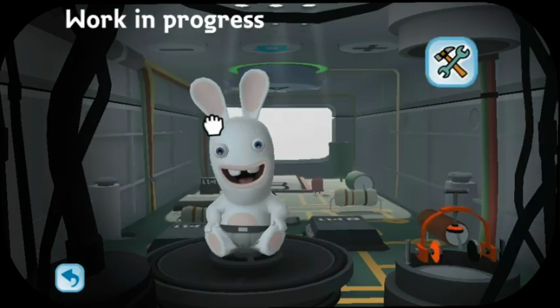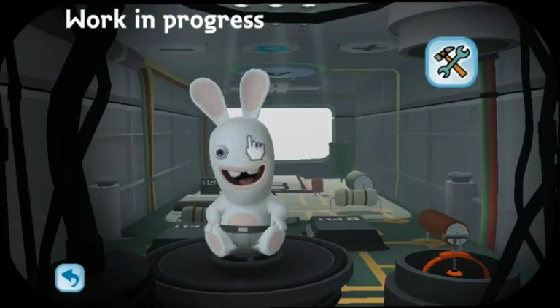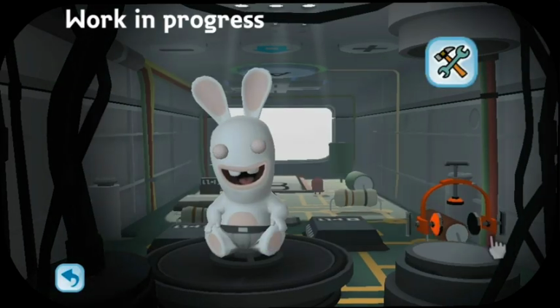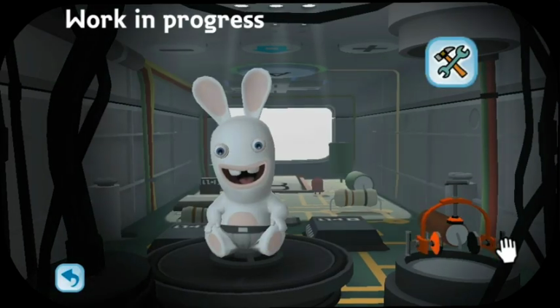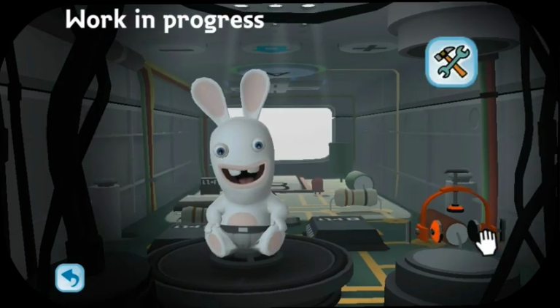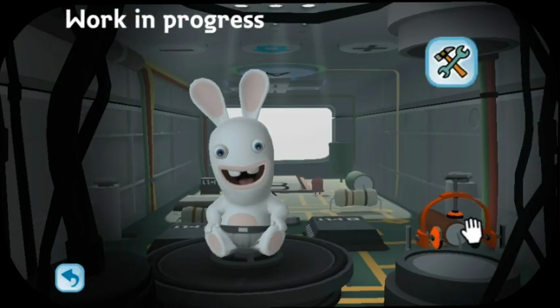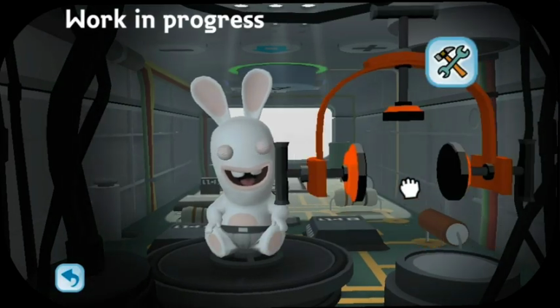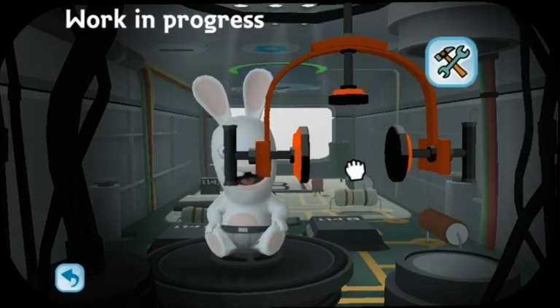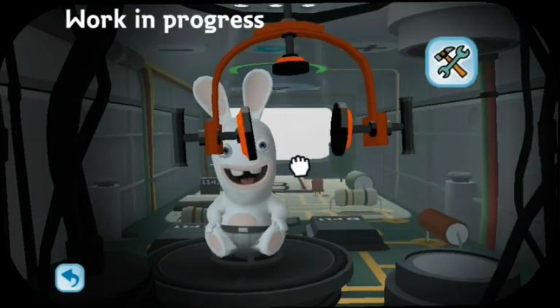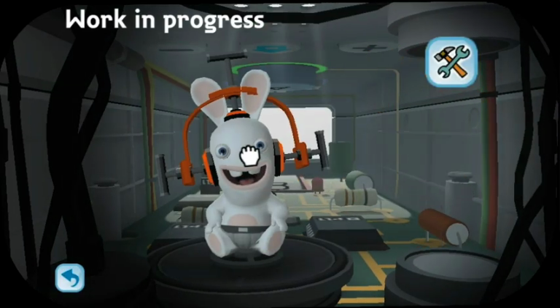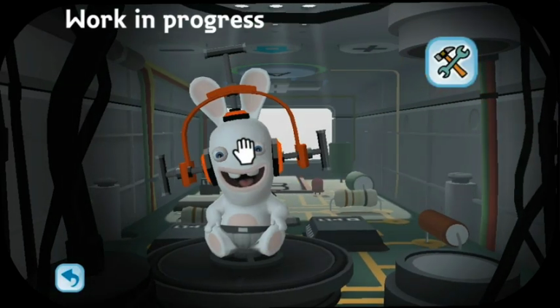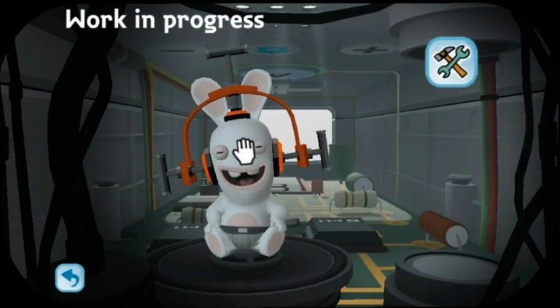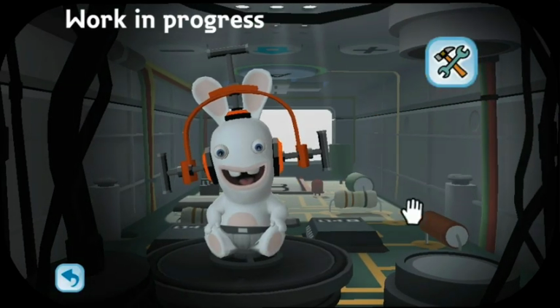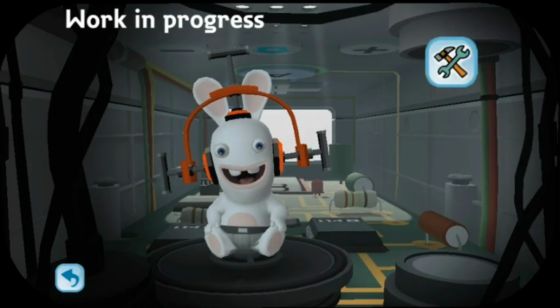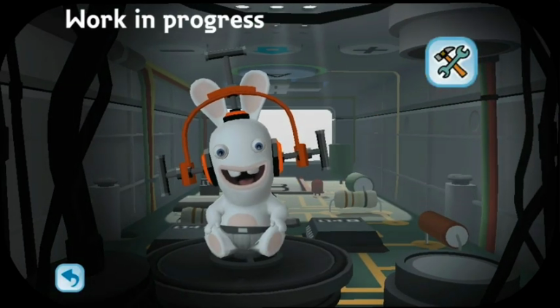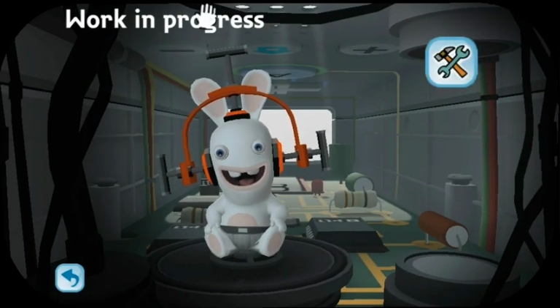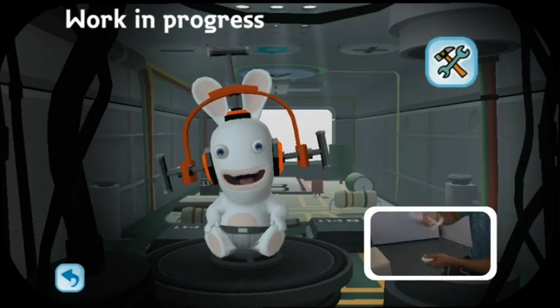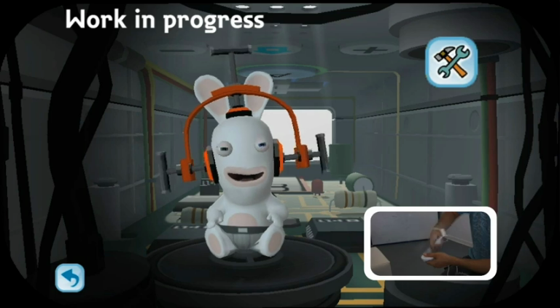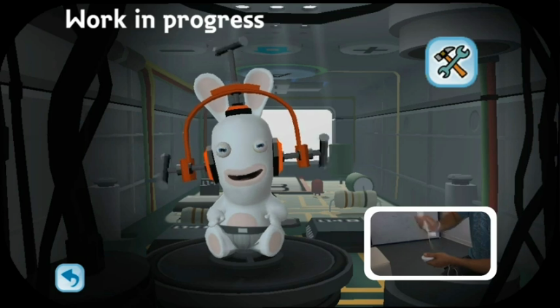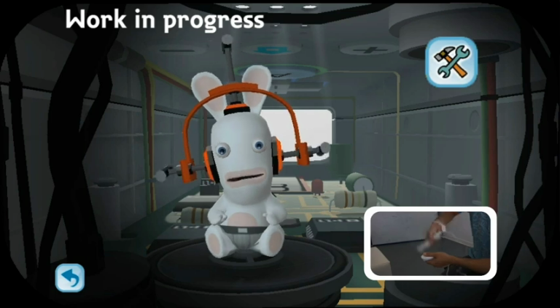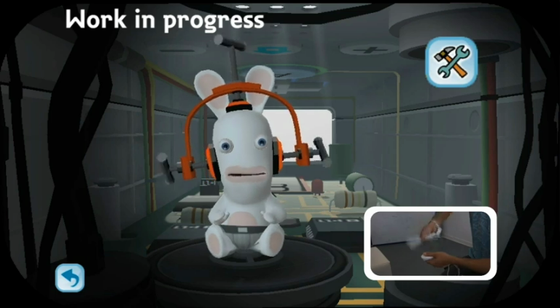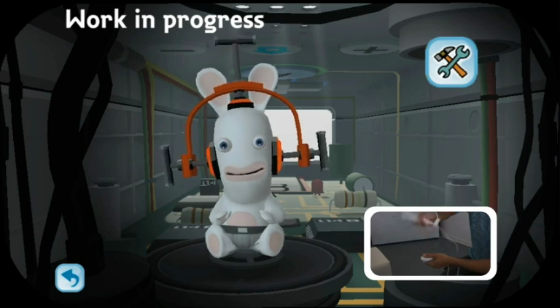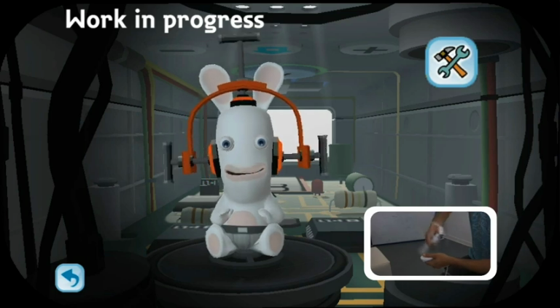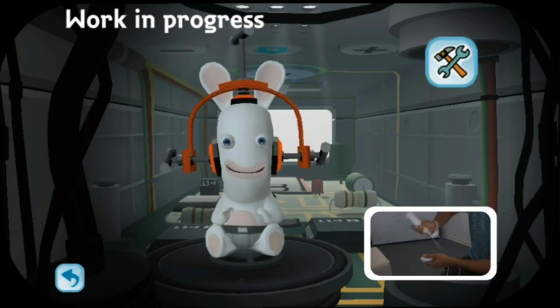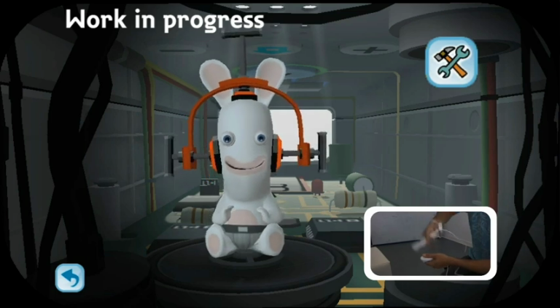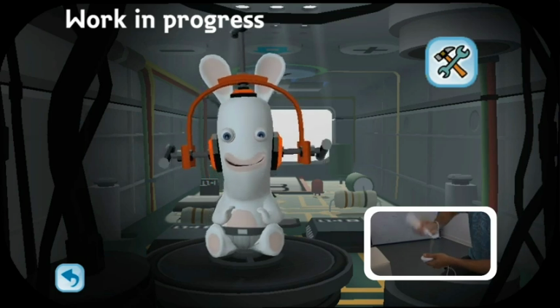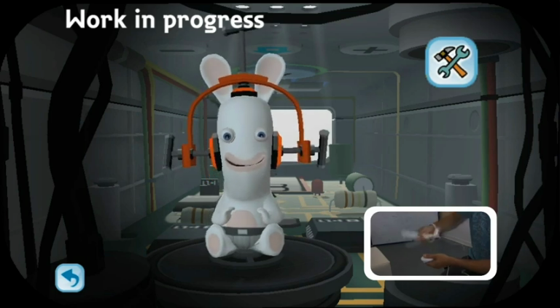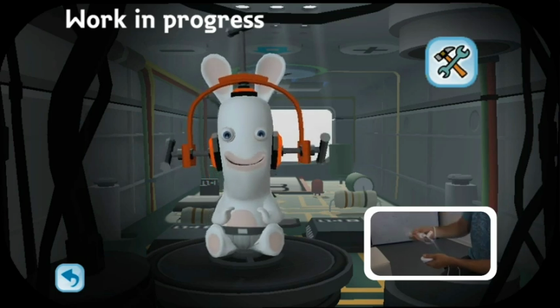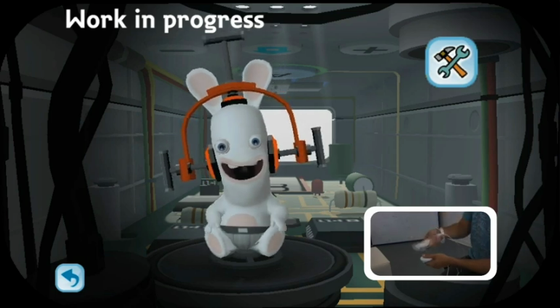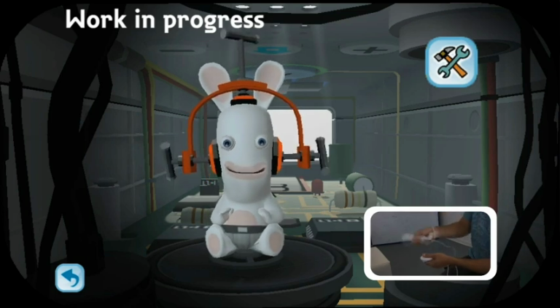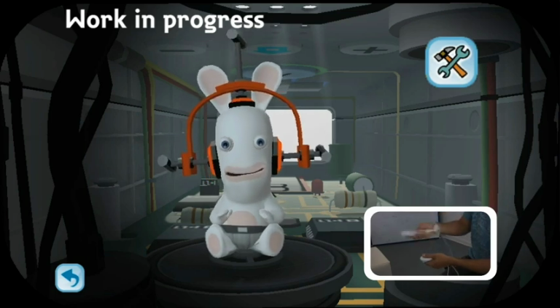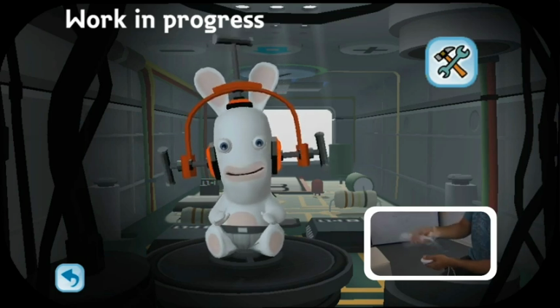Now here is one object that we love, which is the vise. This allows you to squish and squash your rabbit's head into strange, unusual forms.